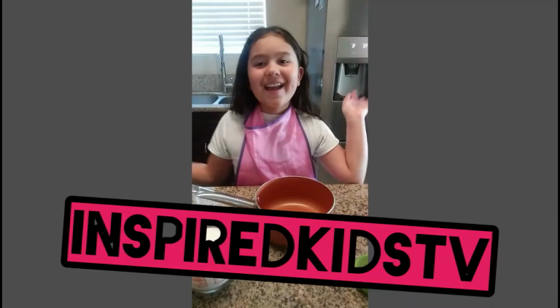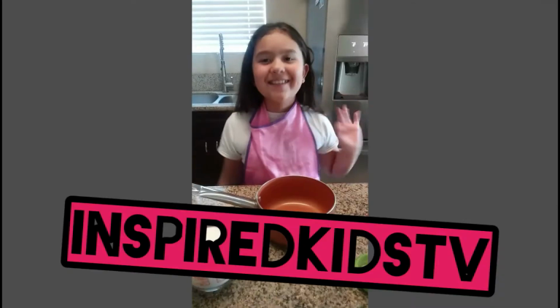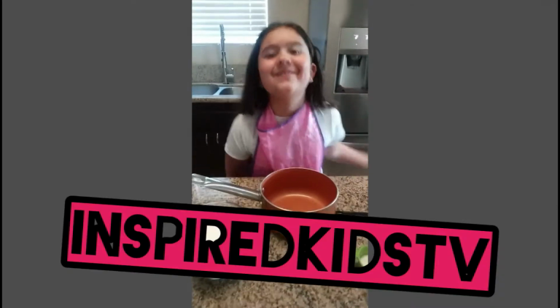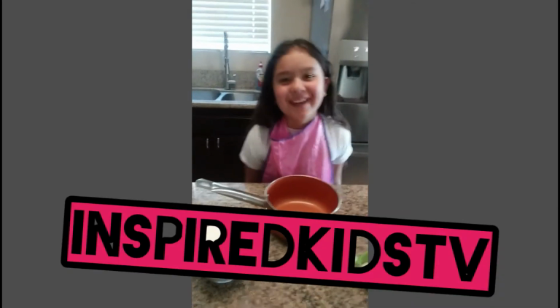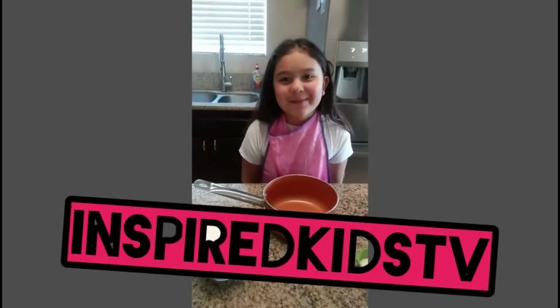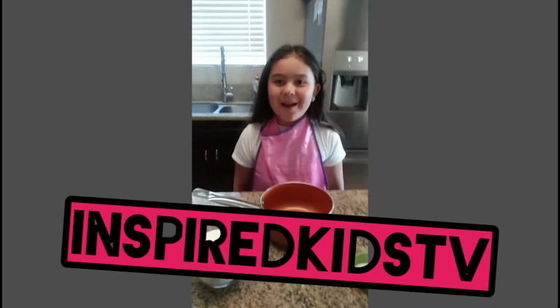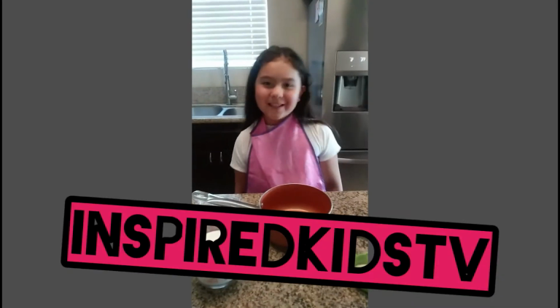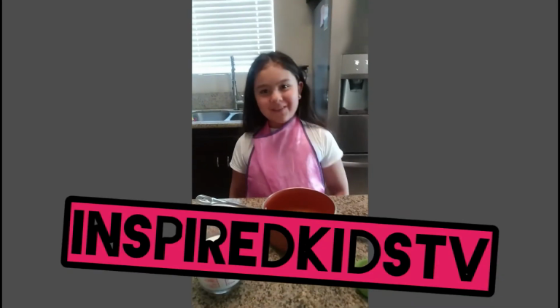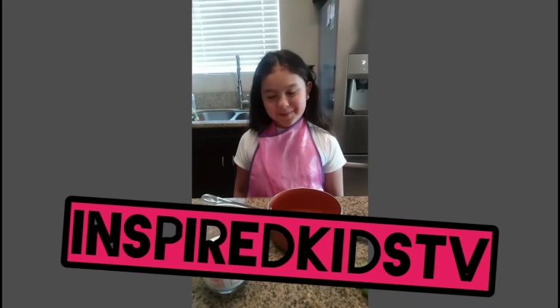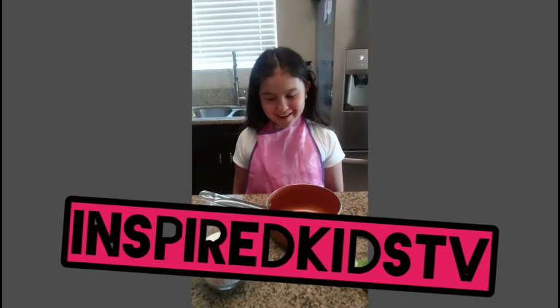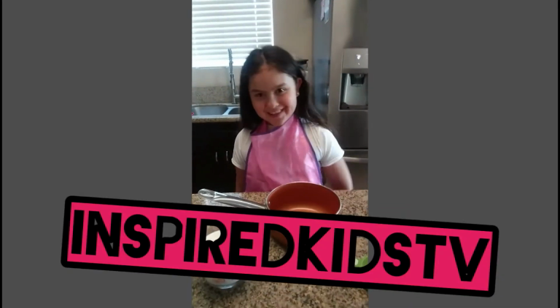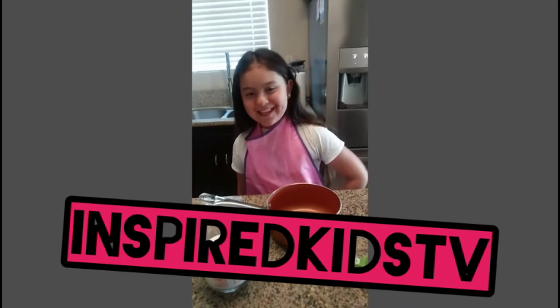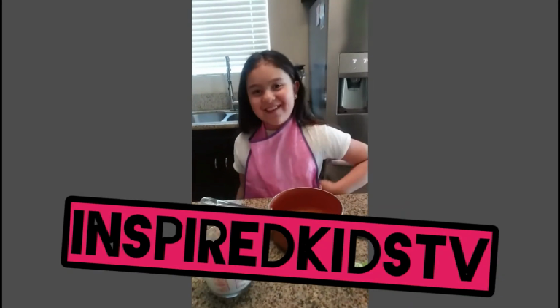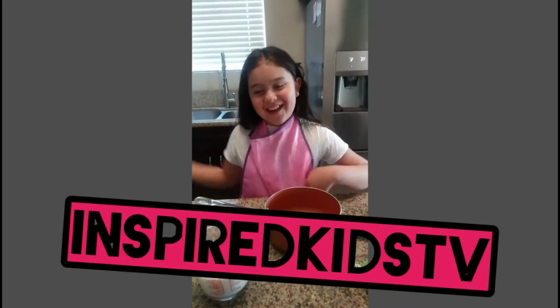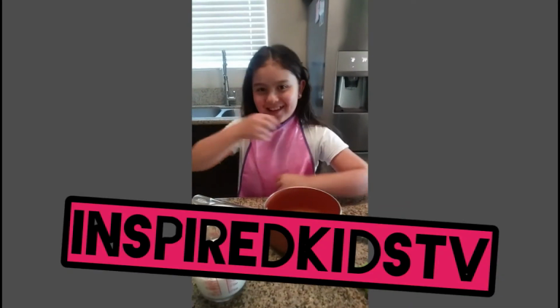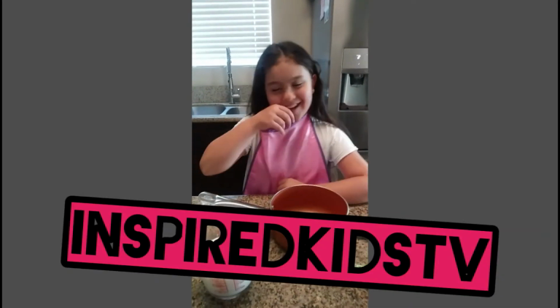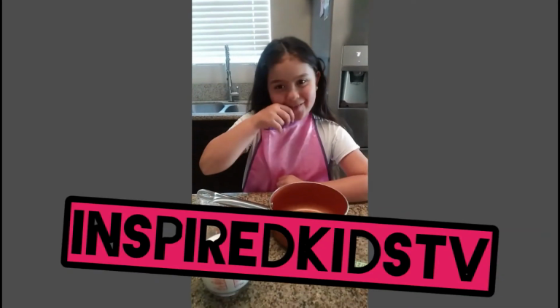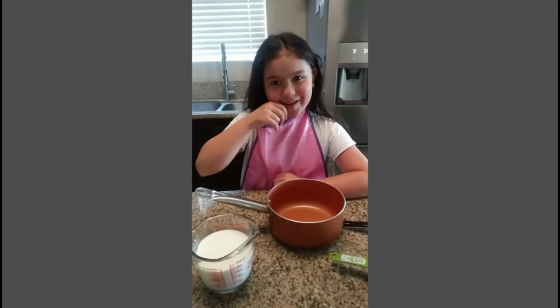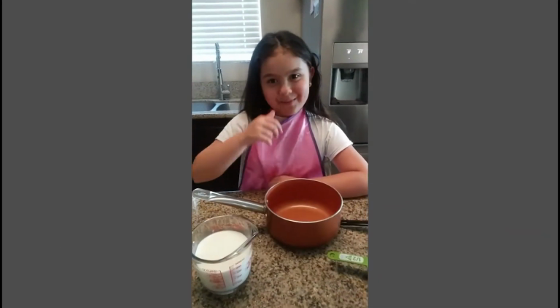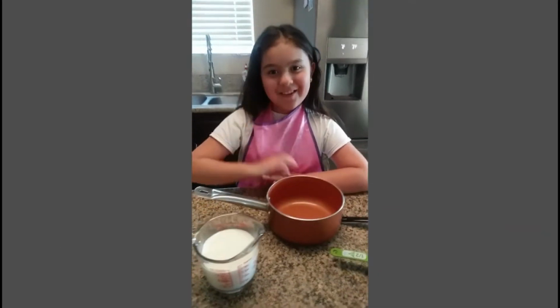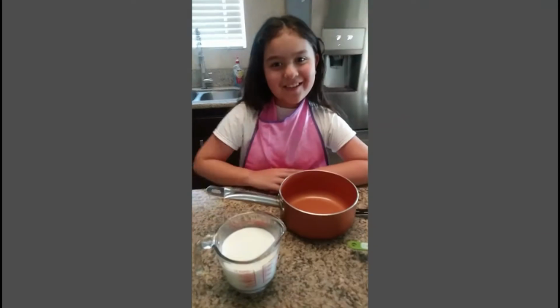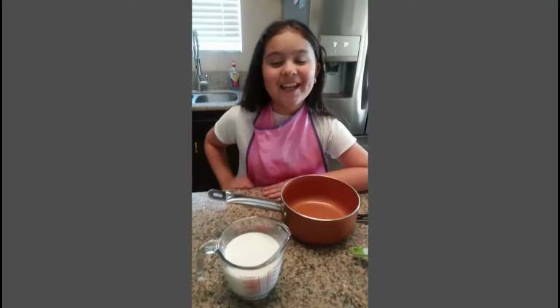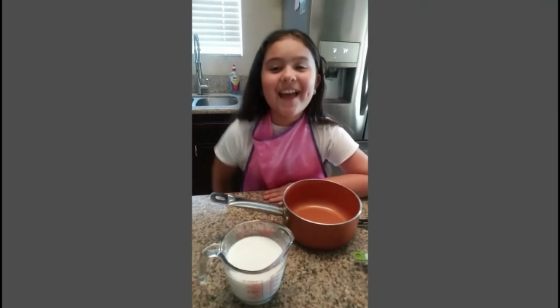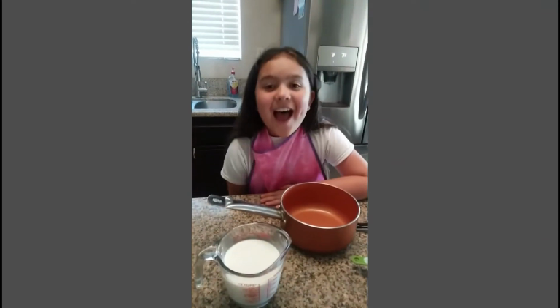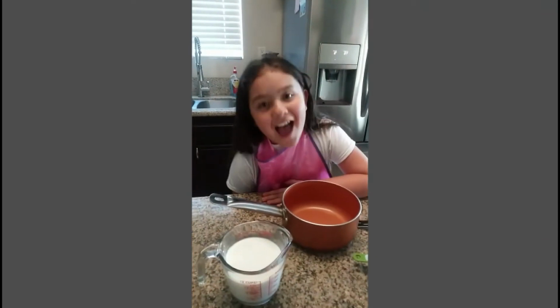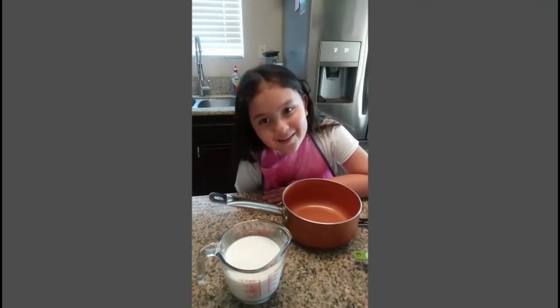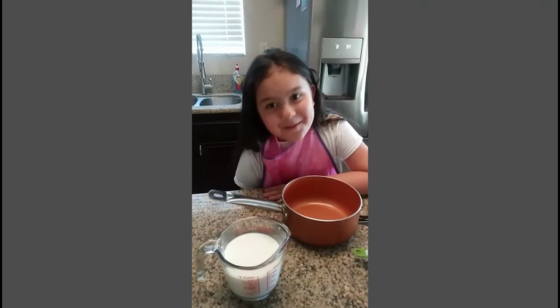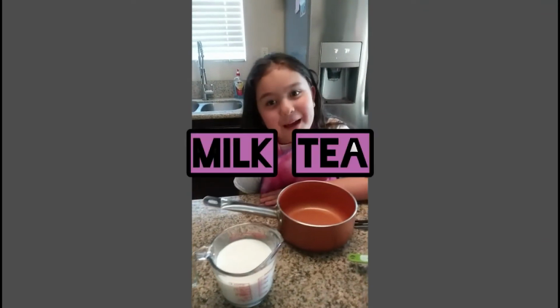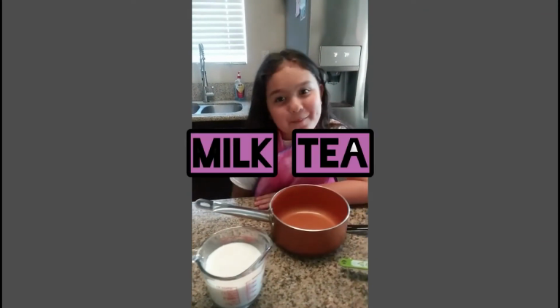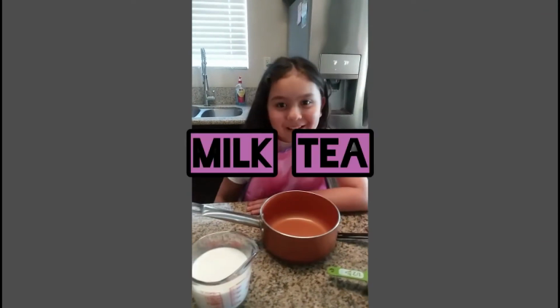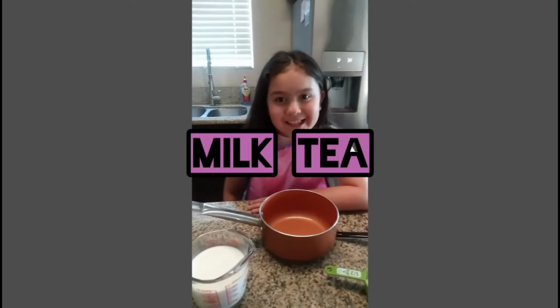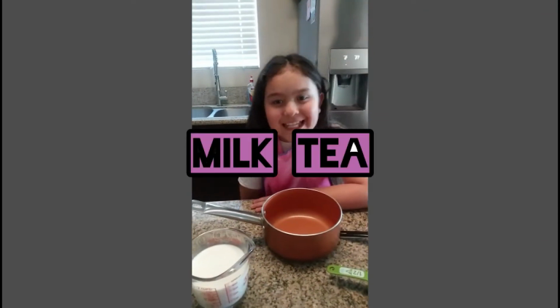It's me, inspired from The Turns by Kids TV, and today I'm going to be showing you guys how to make milk tea.